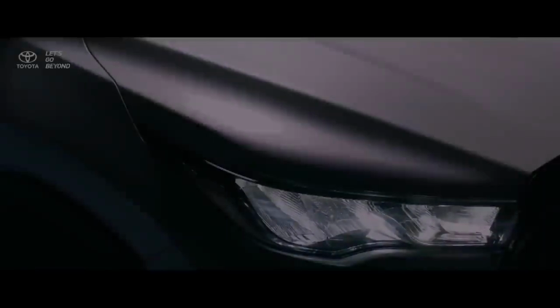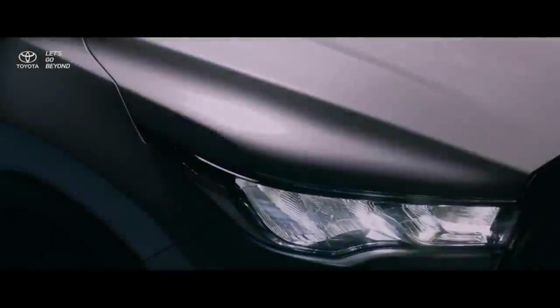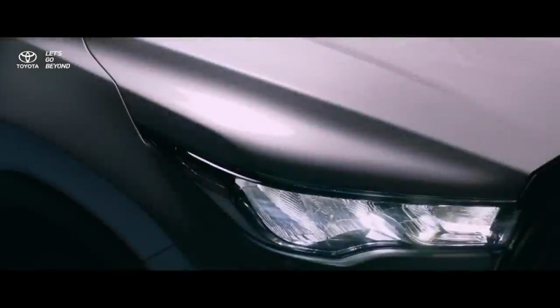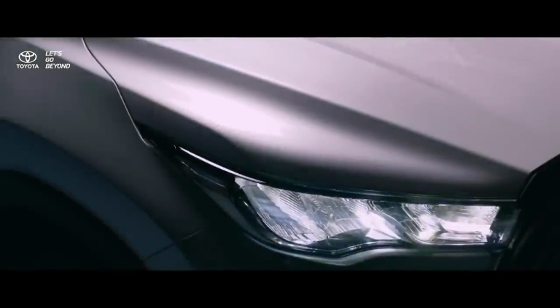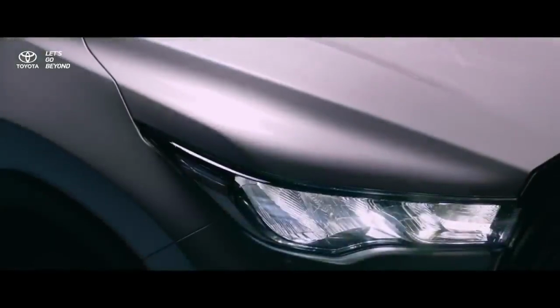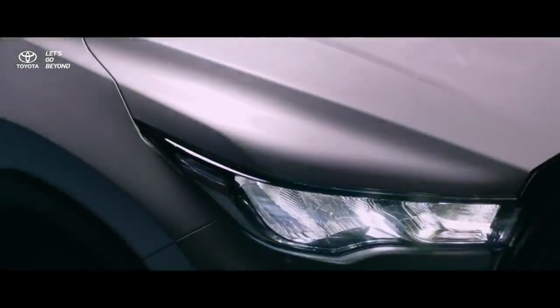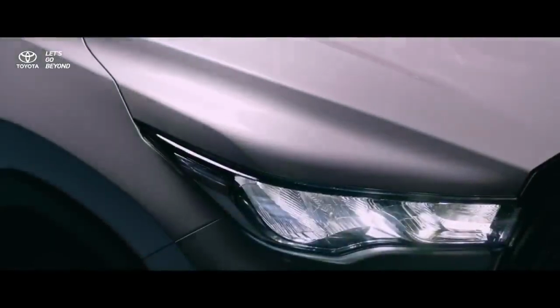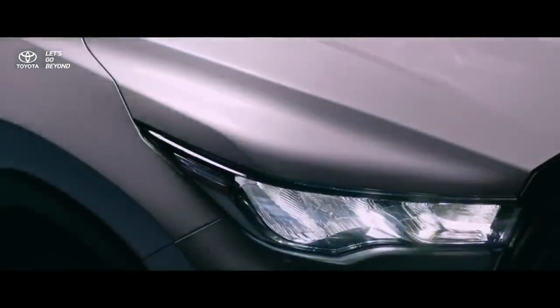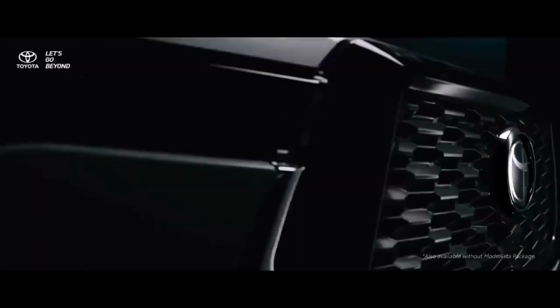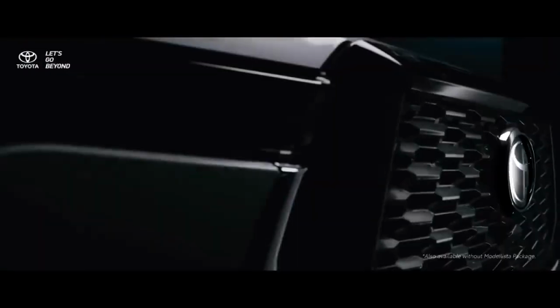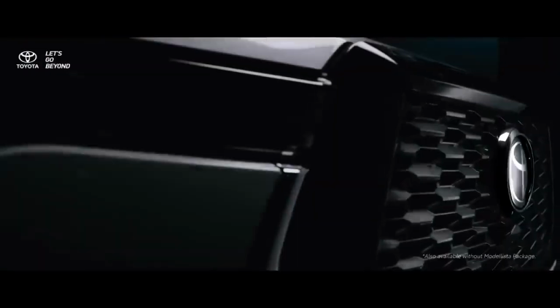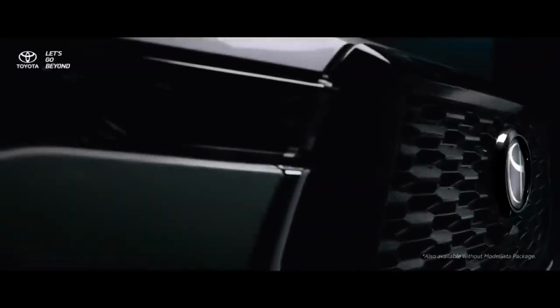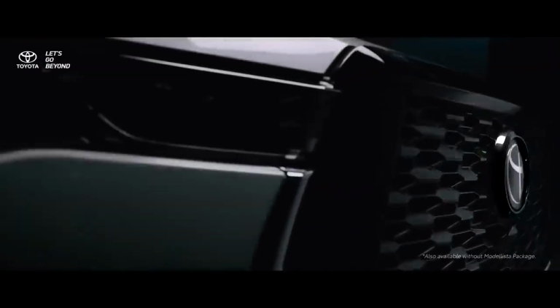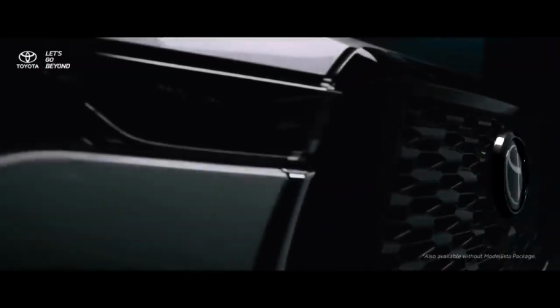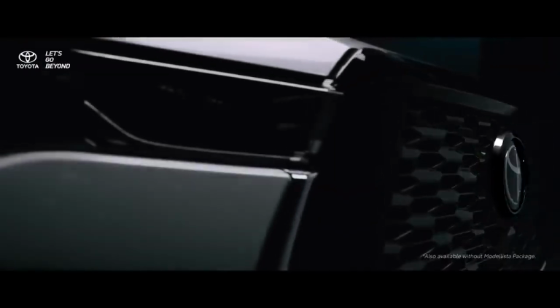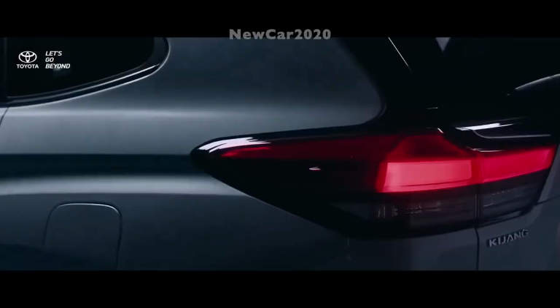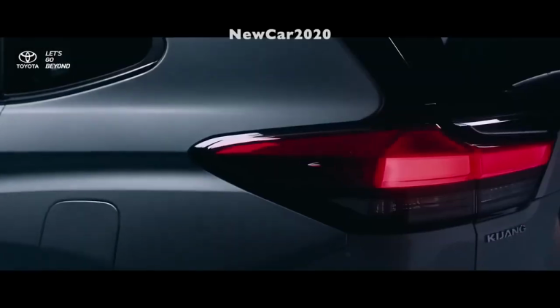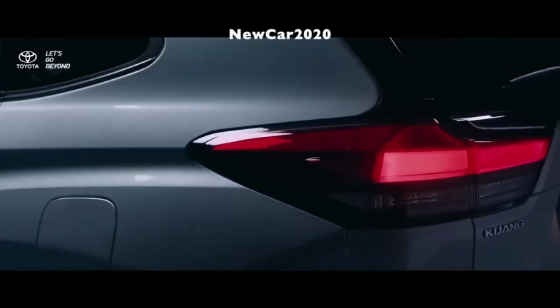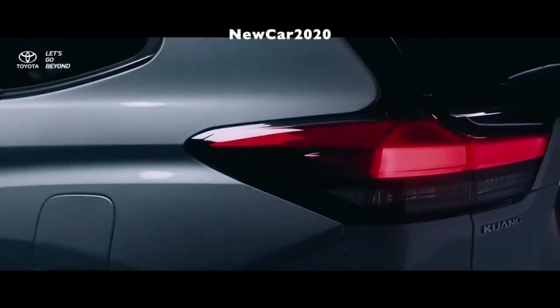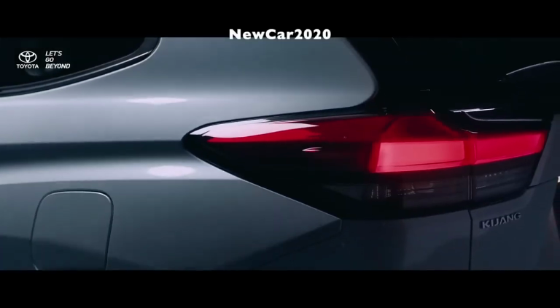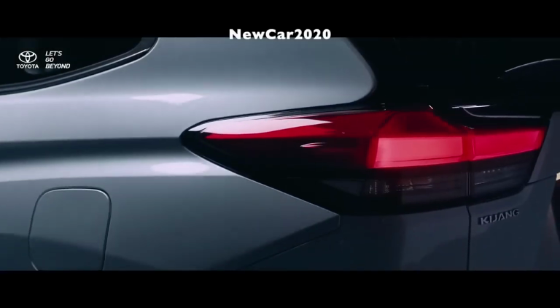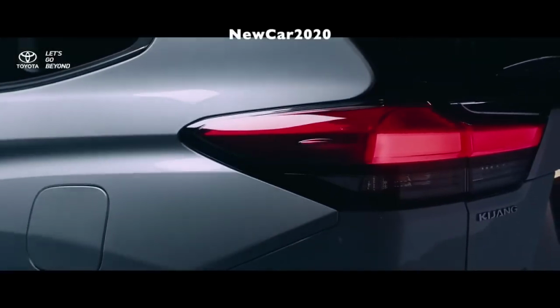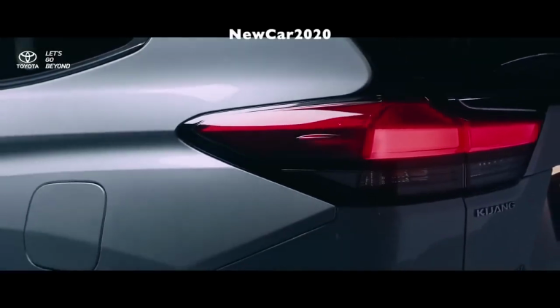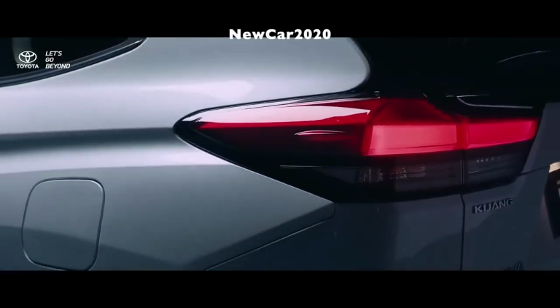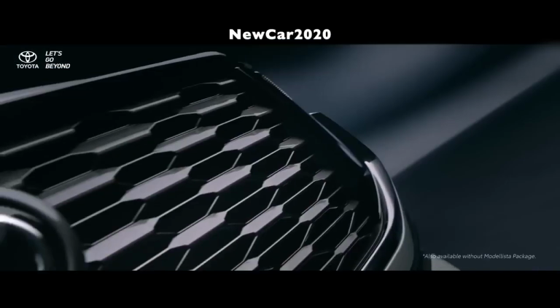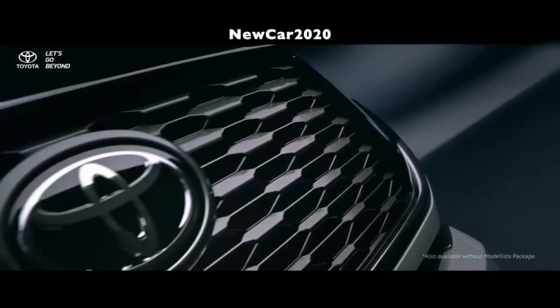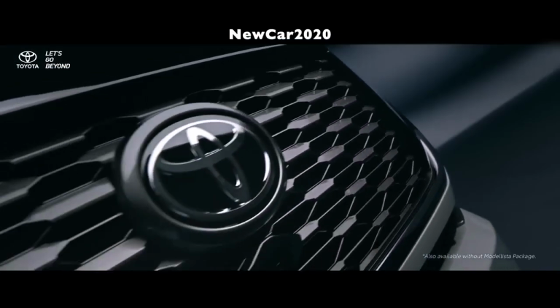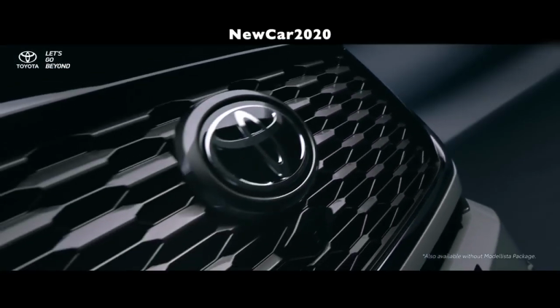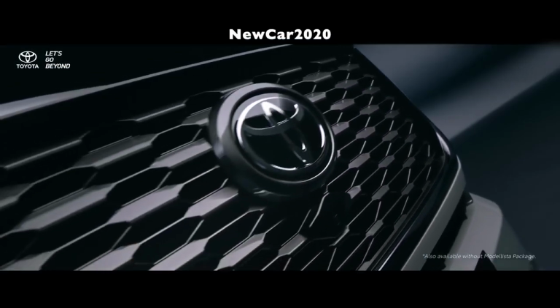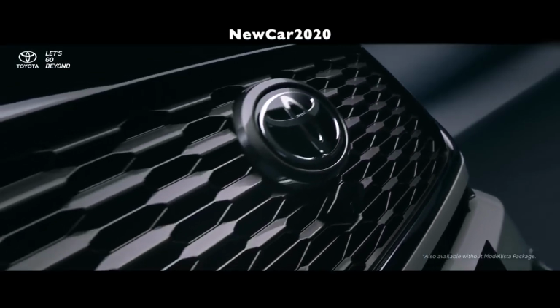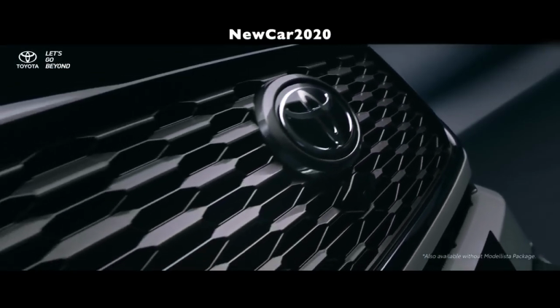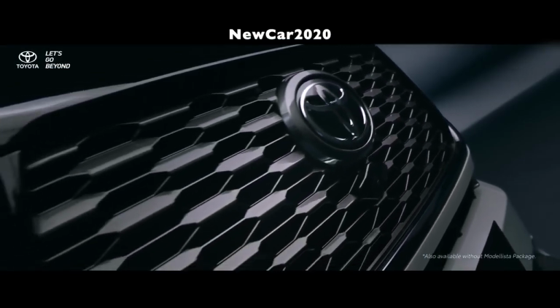The all-new Toyota Innova — SUV-like, with a hybrid version. Toyota Innova 2023.